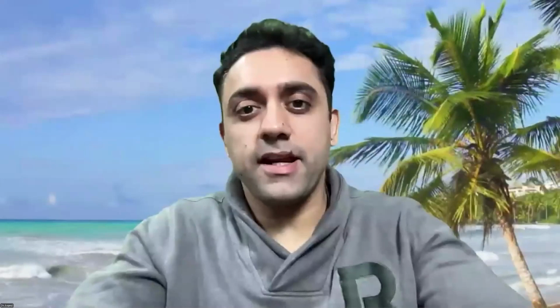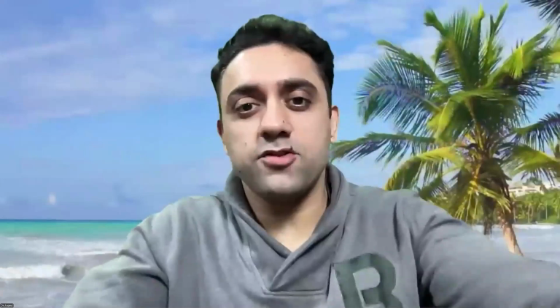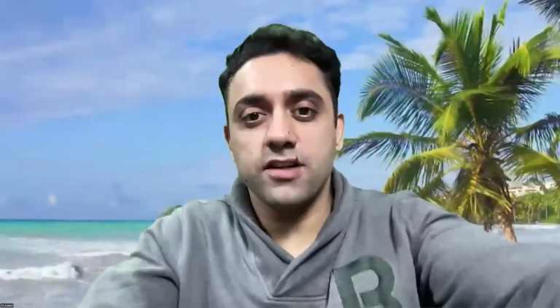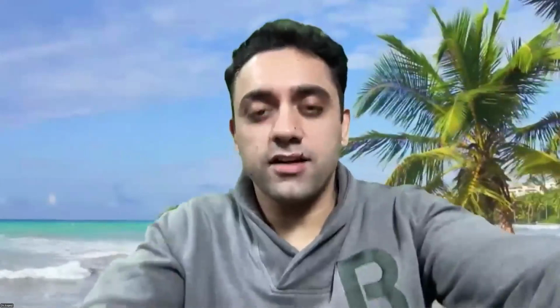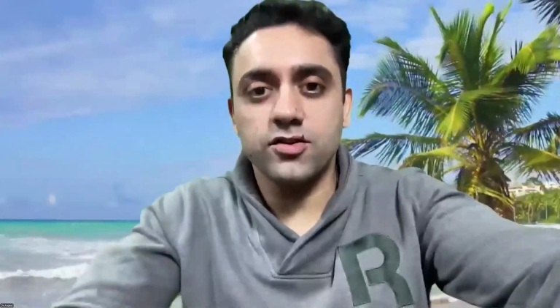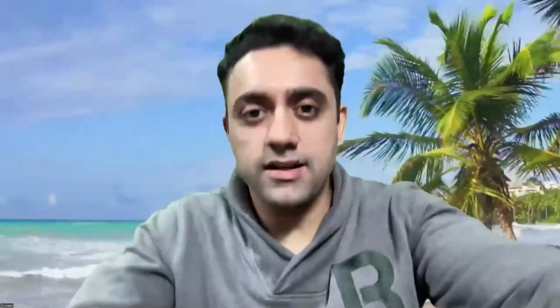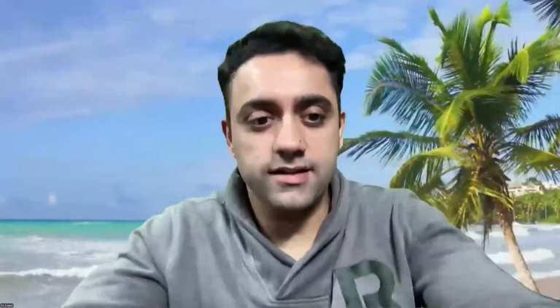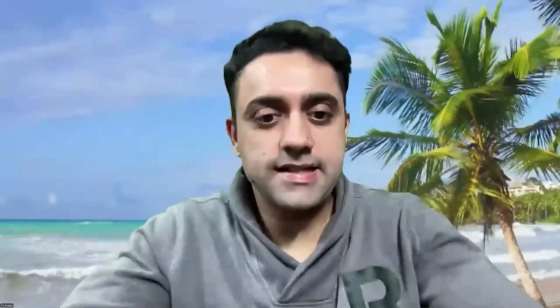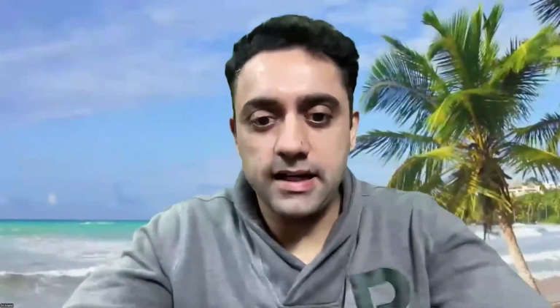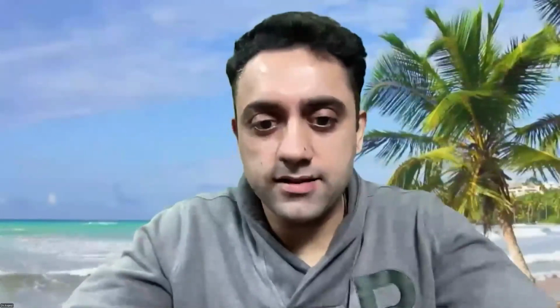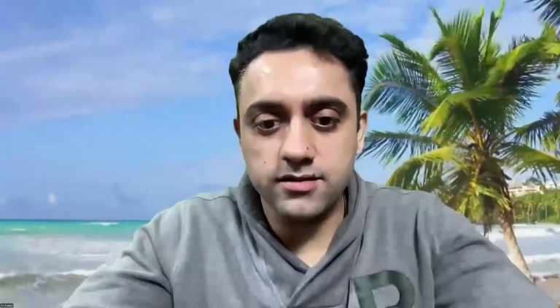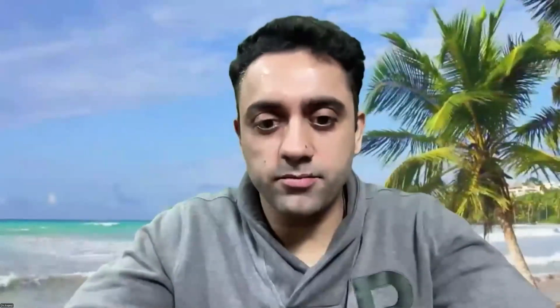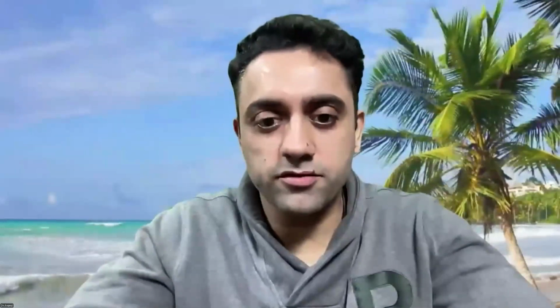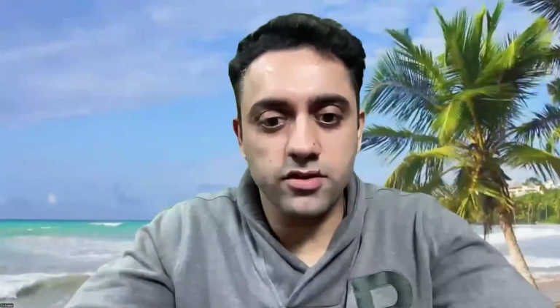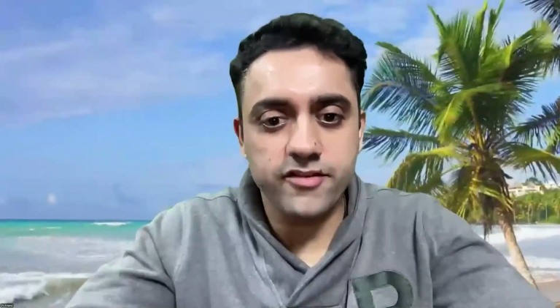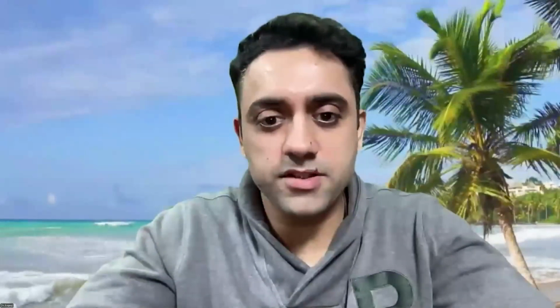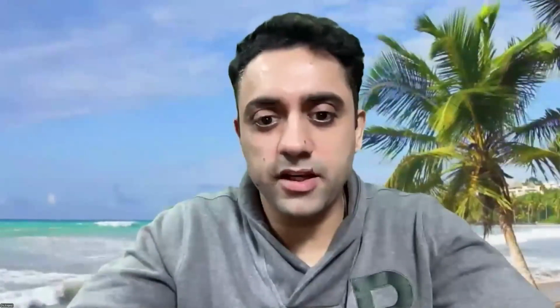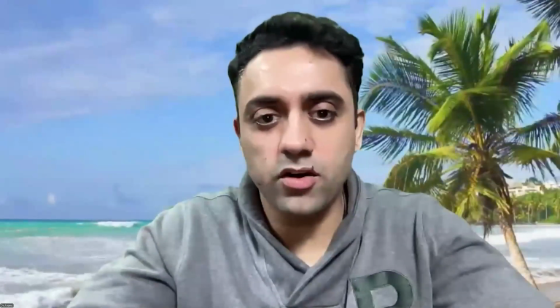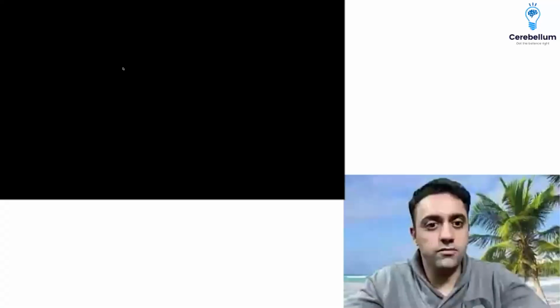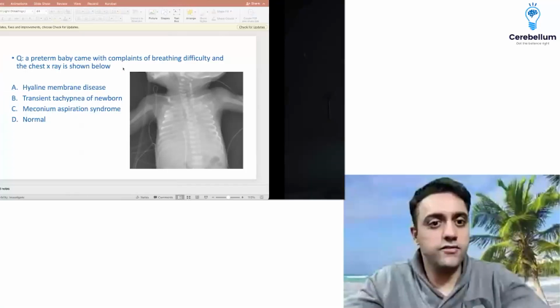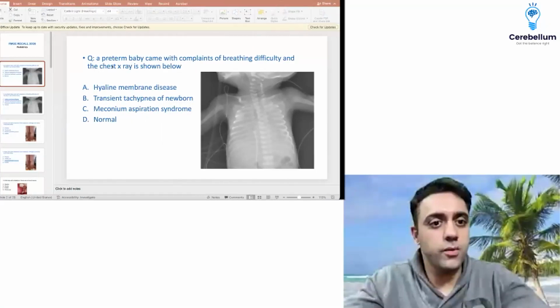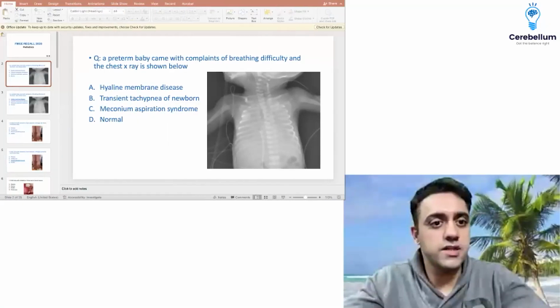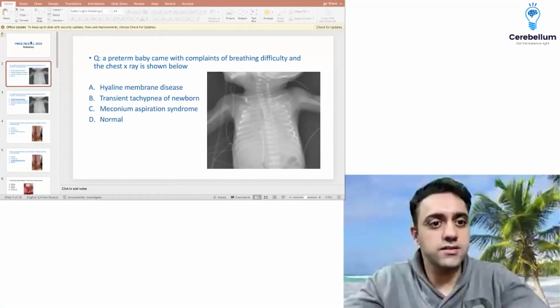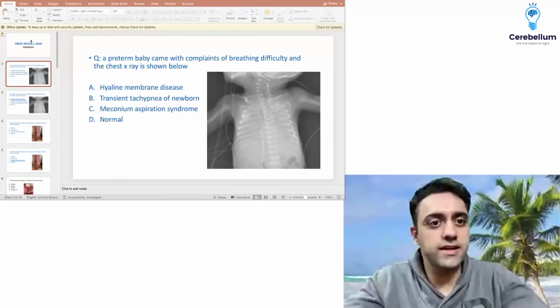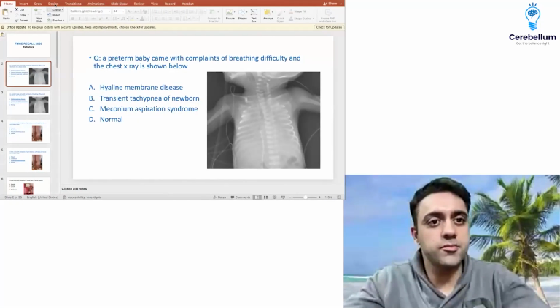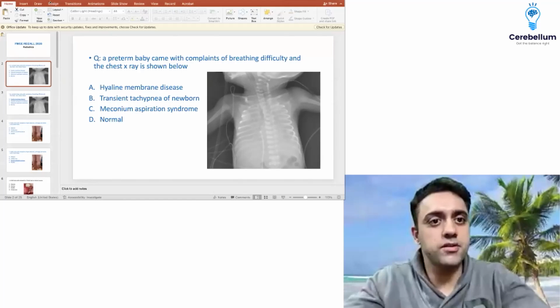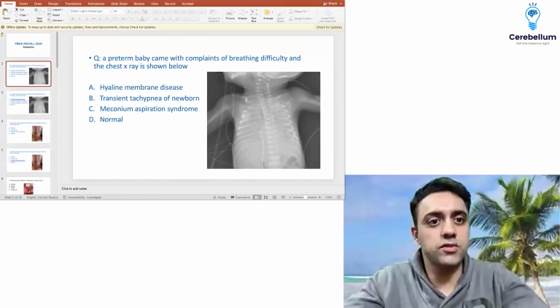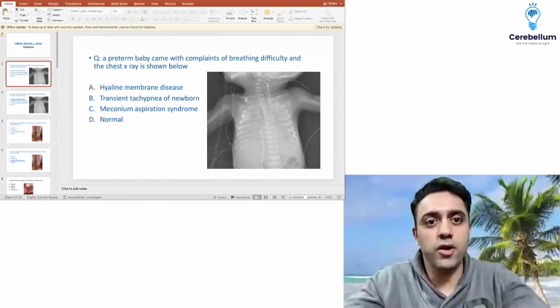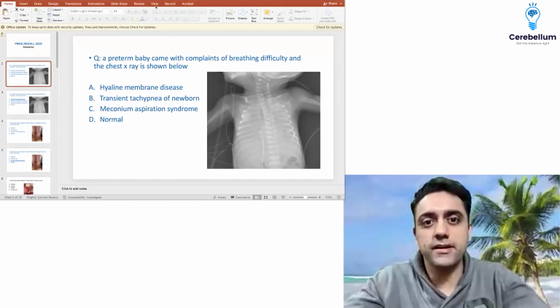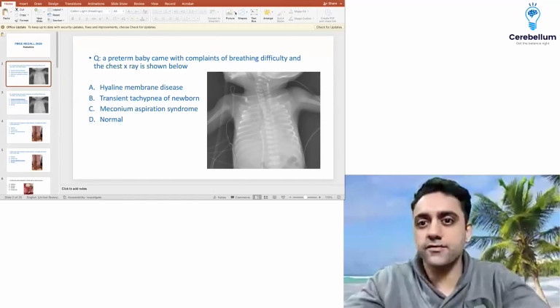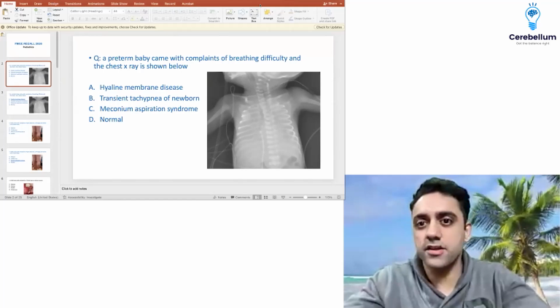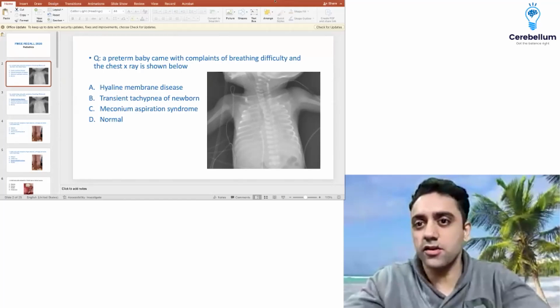My name is Dr. Anand. Let's start this beautiful FMG recall. Wonderful questions, very simple and to the point. Let's finish it off.